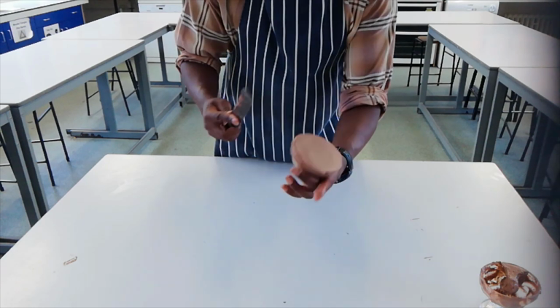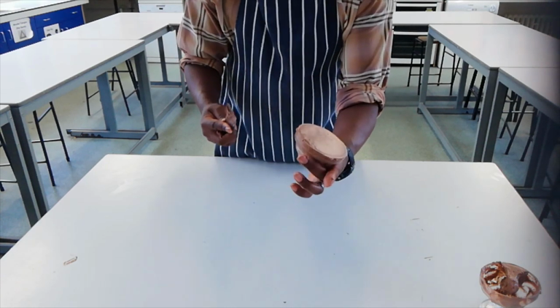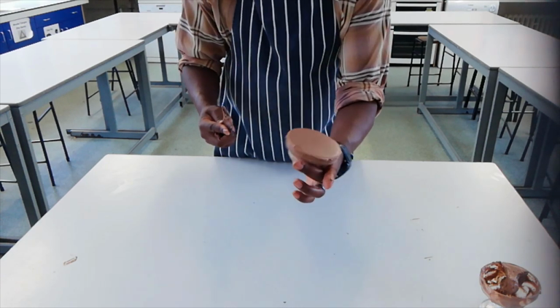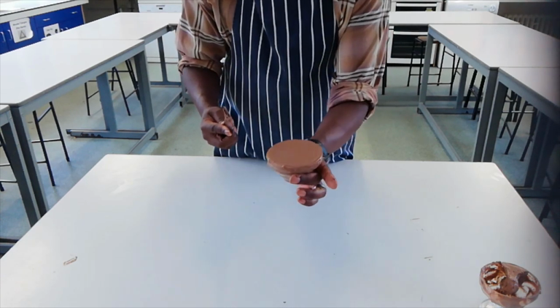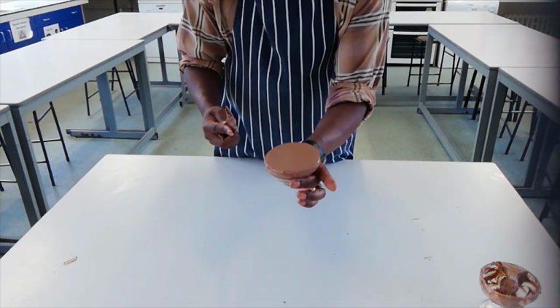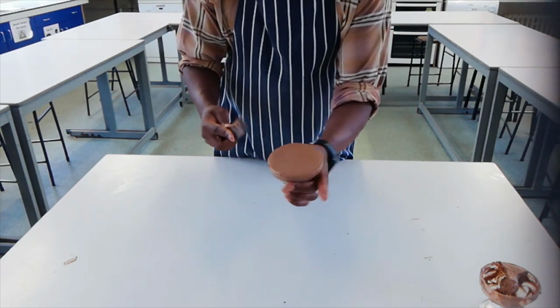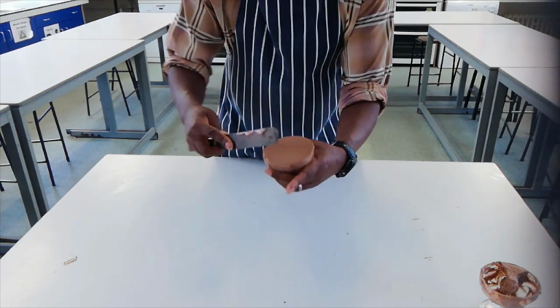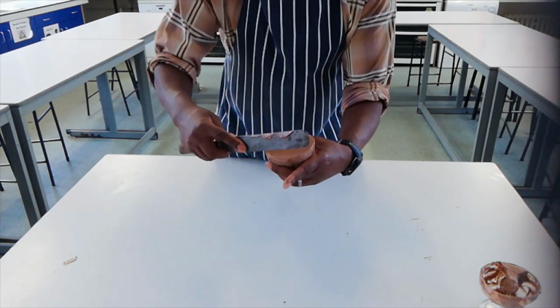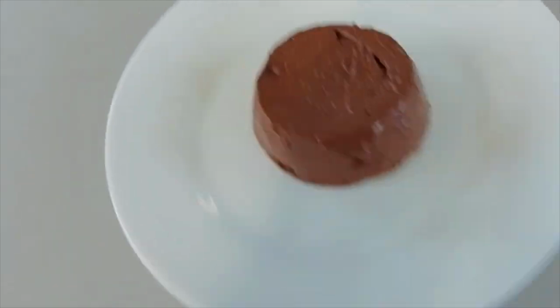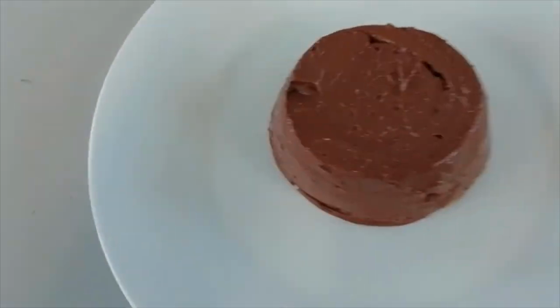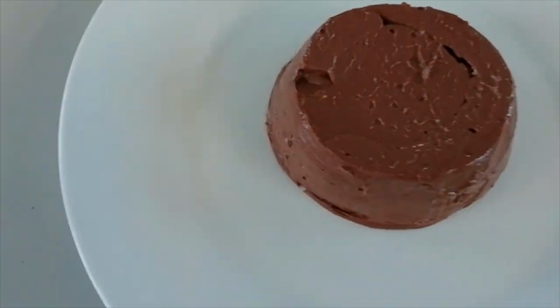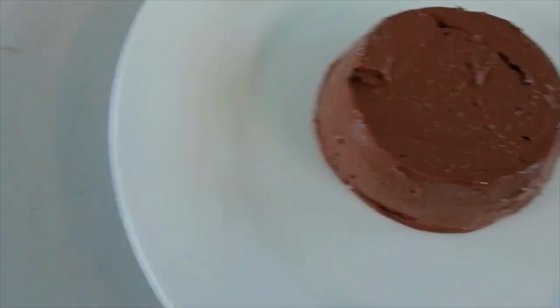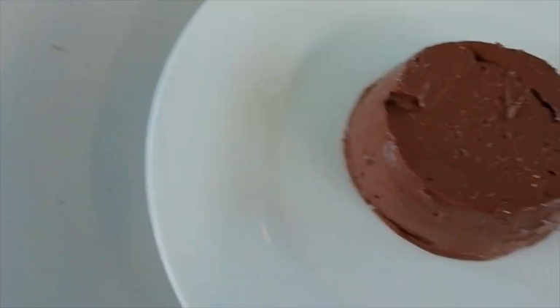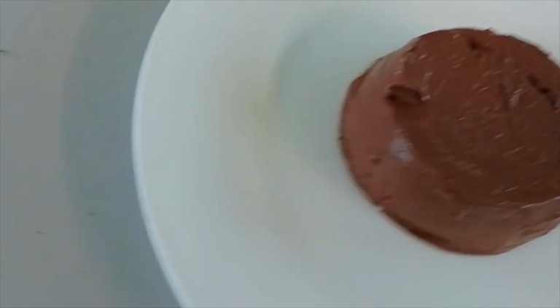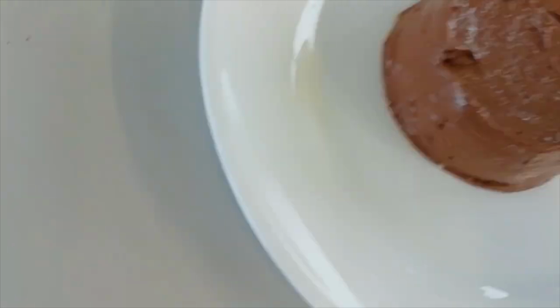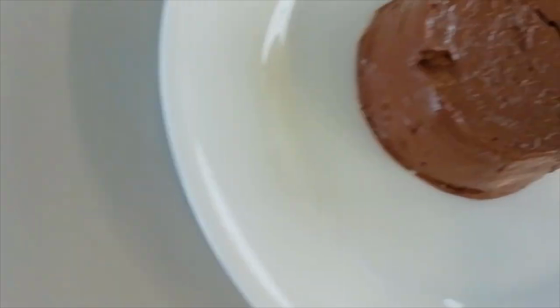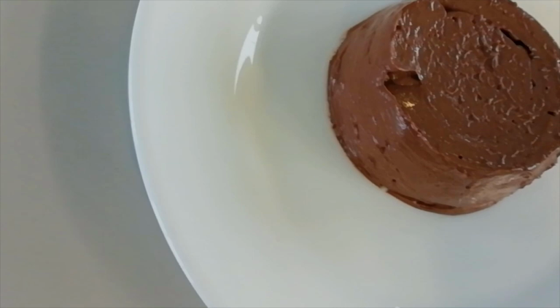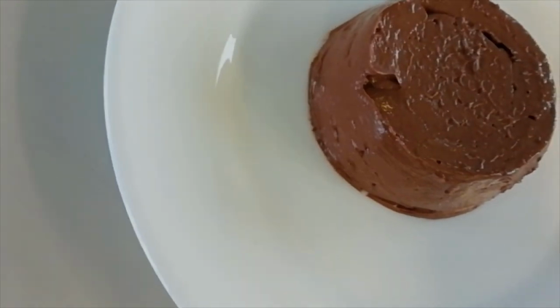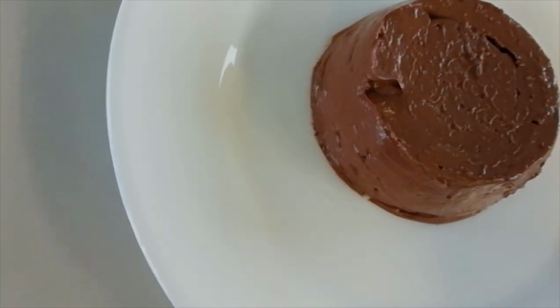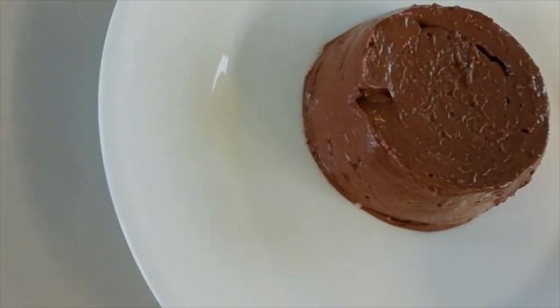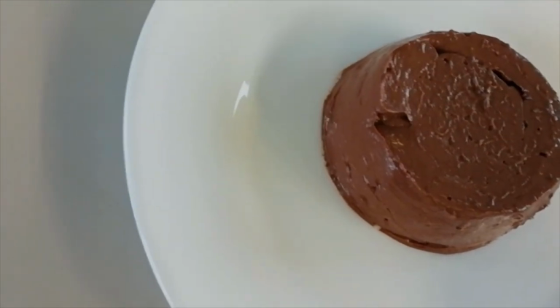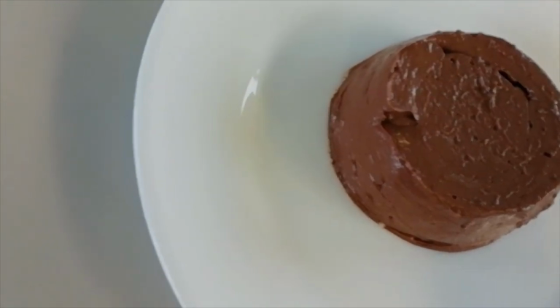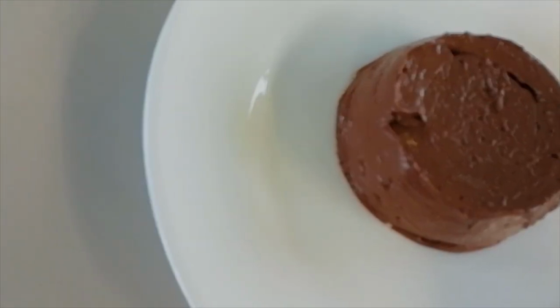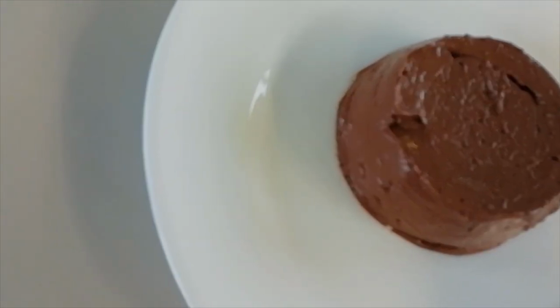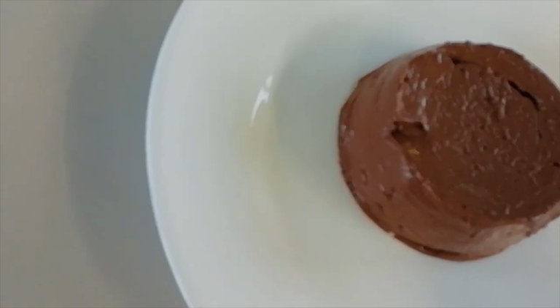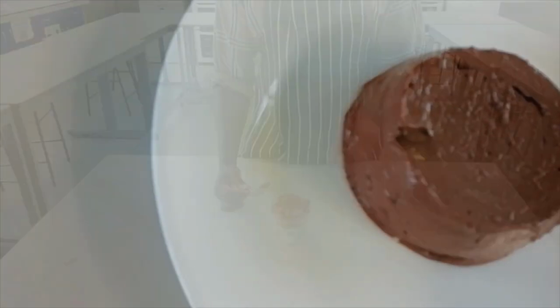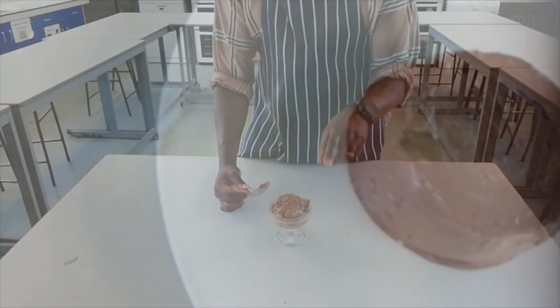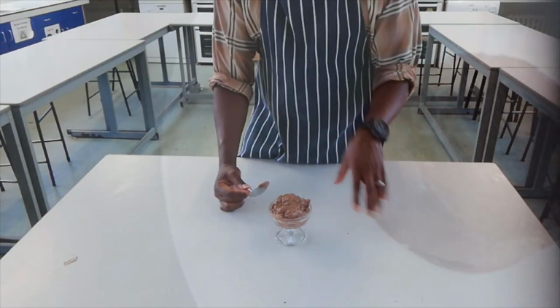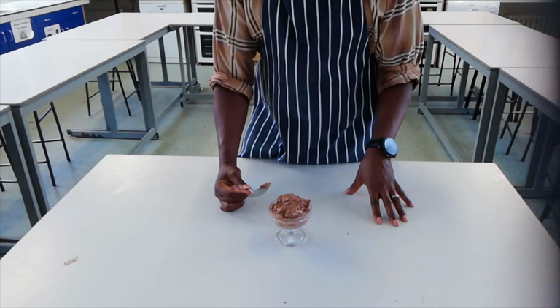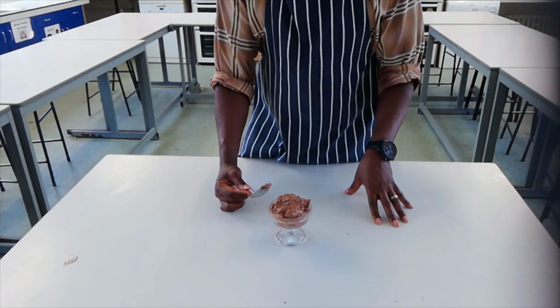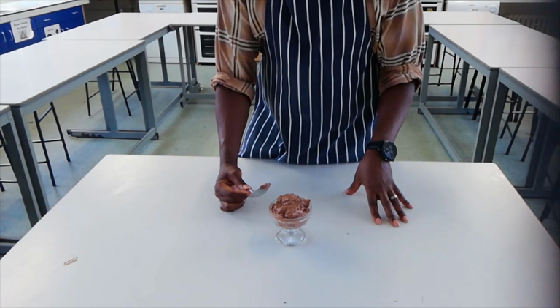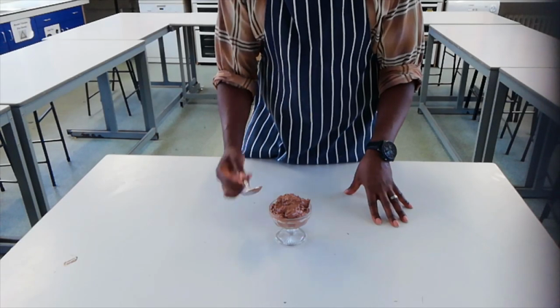Incidentally, it's the same process you'd use to make a mayonnaise — you just season it differently. I'll show you that in our next video.